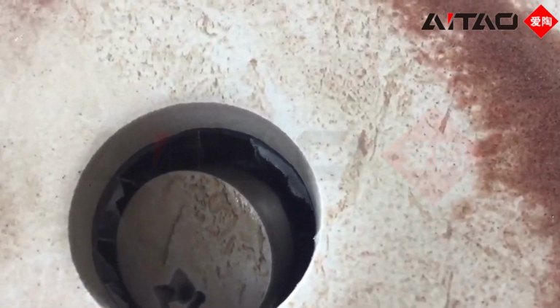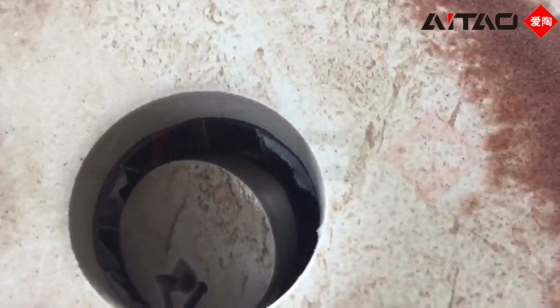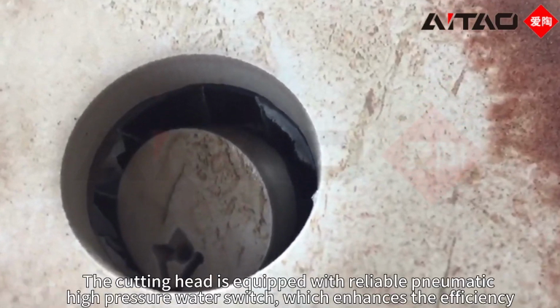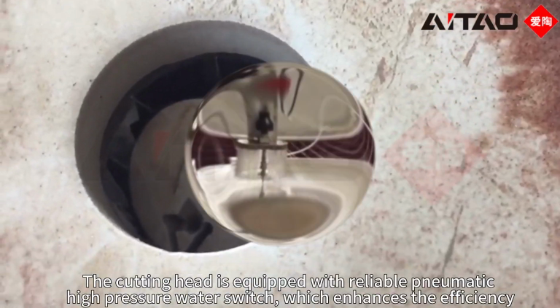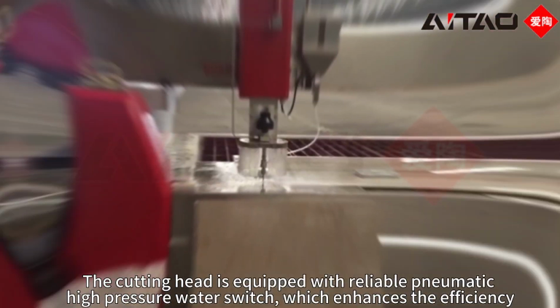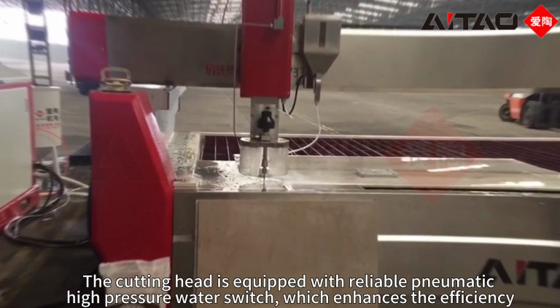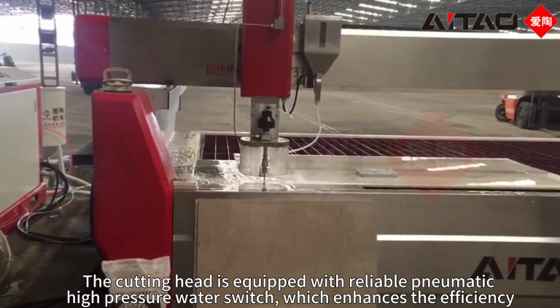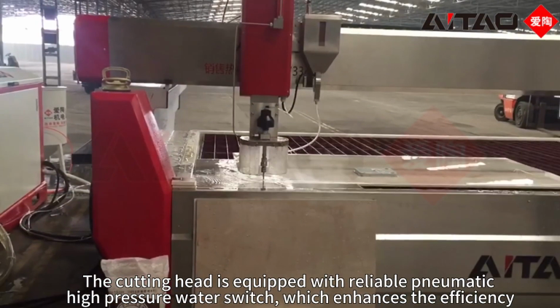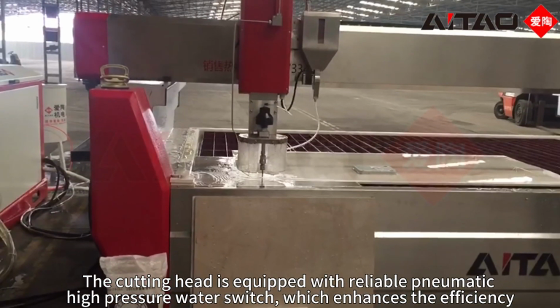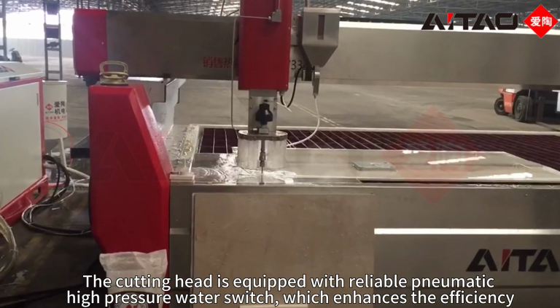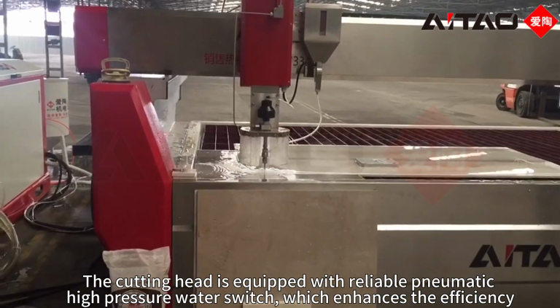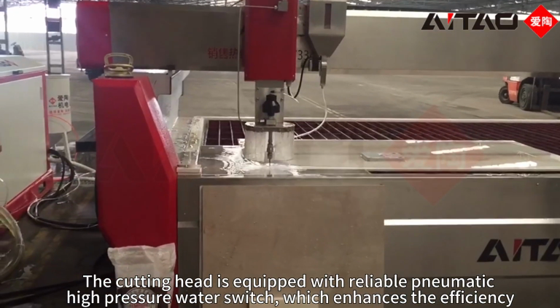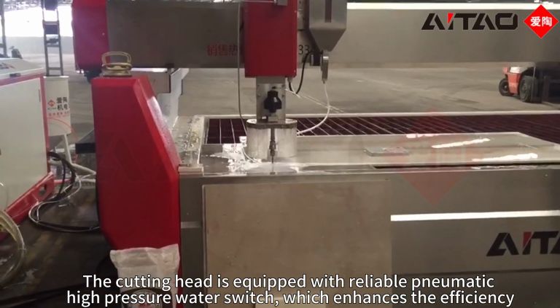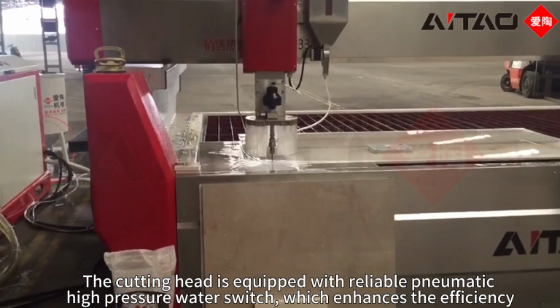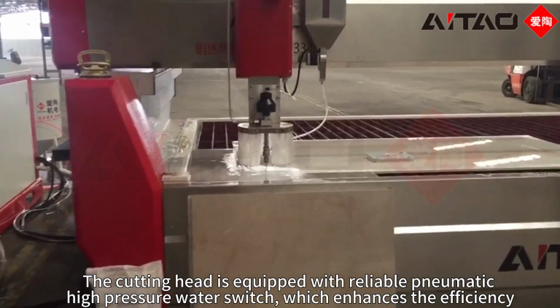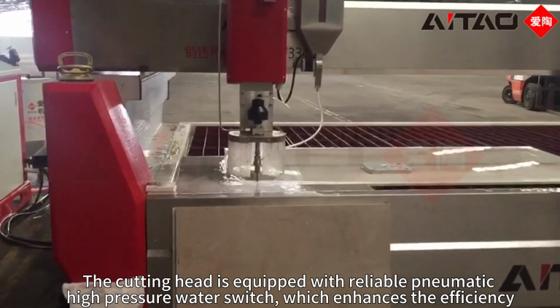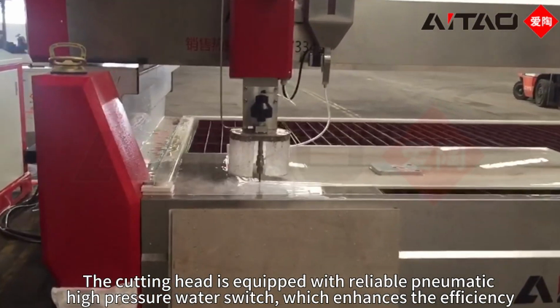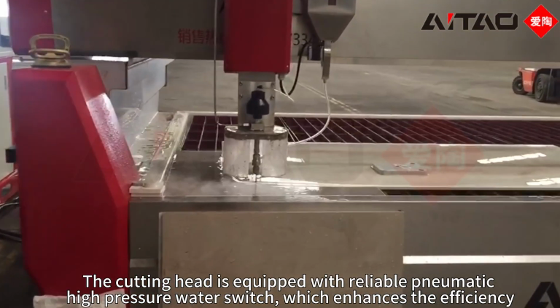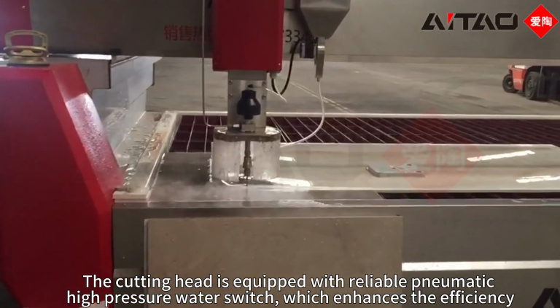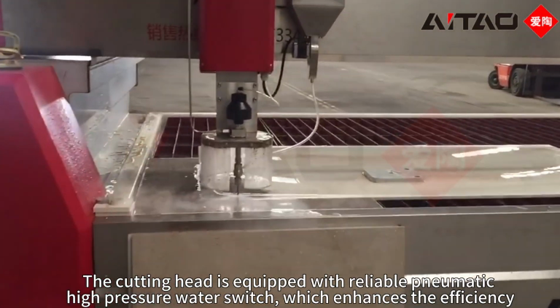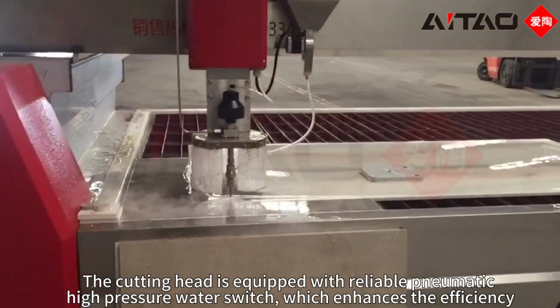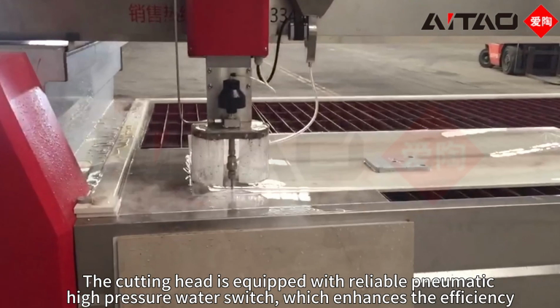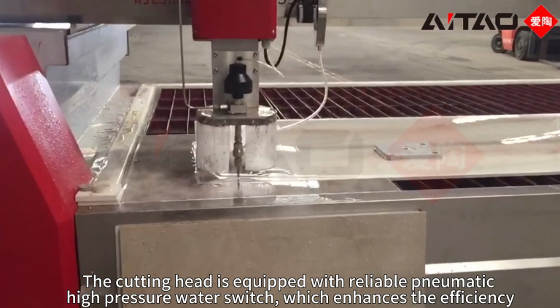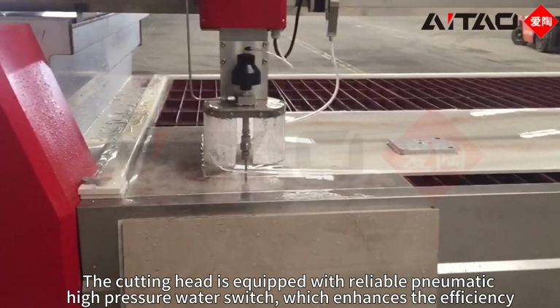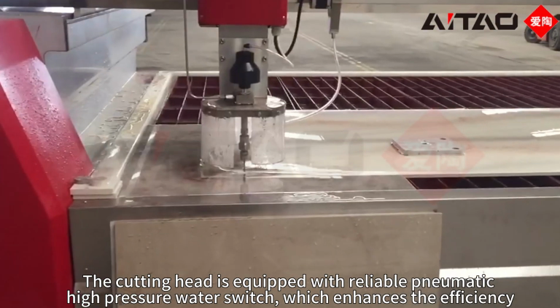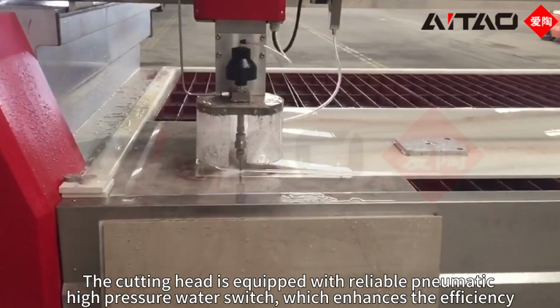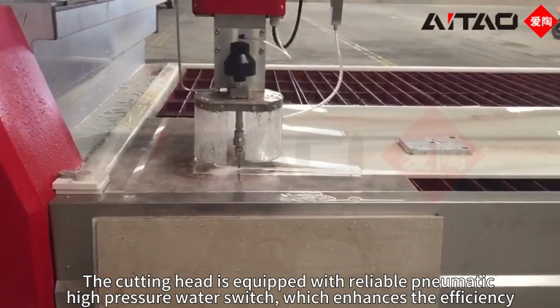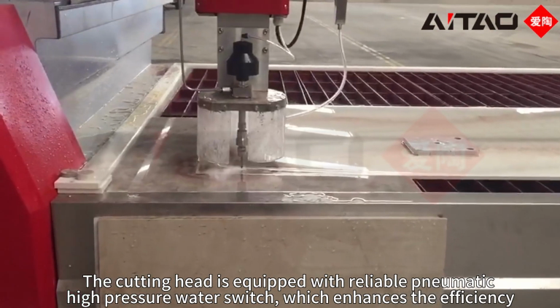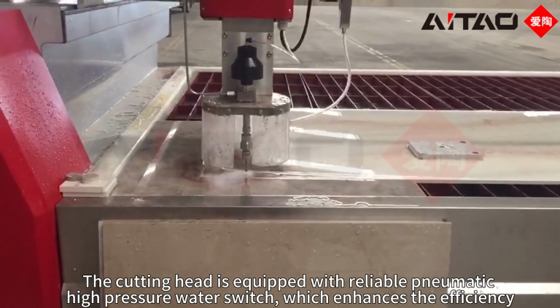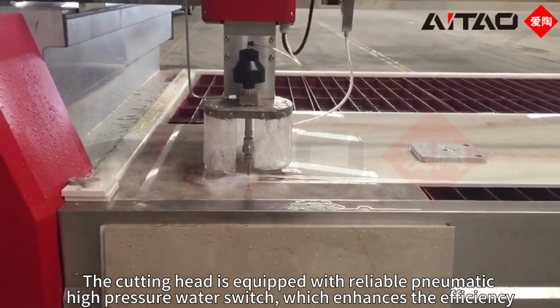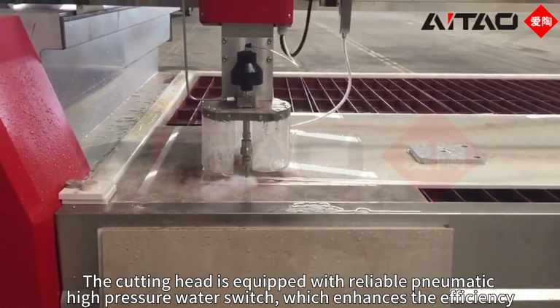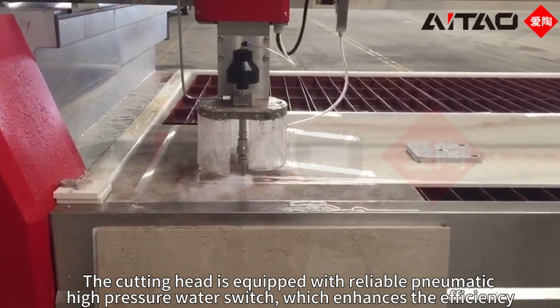The cutting head is equipped with a reliable harmonic high-pressure water switch, which enhances the efficiency.